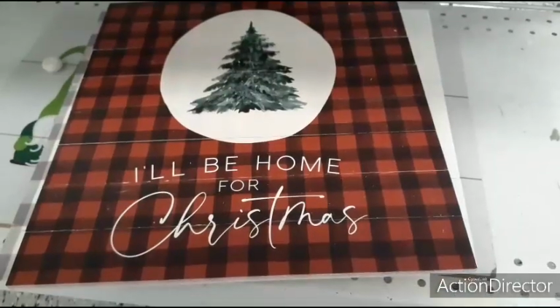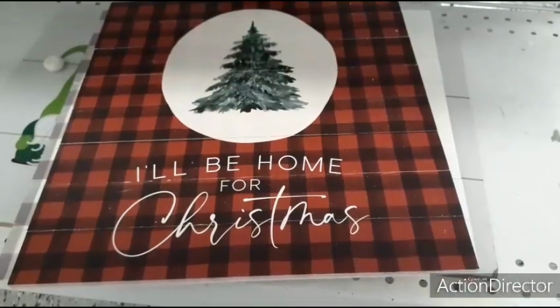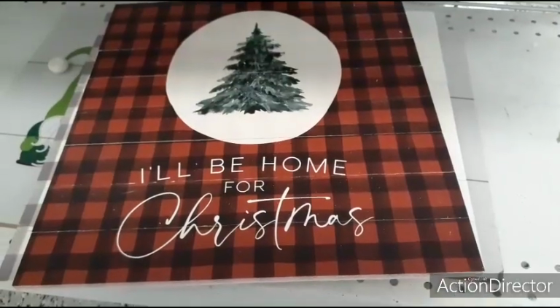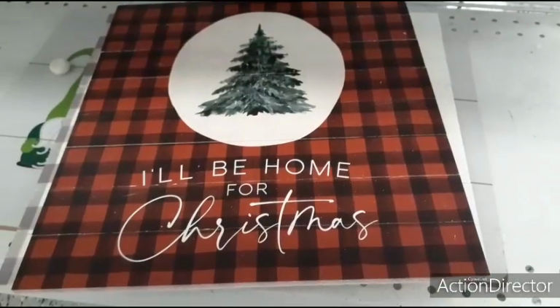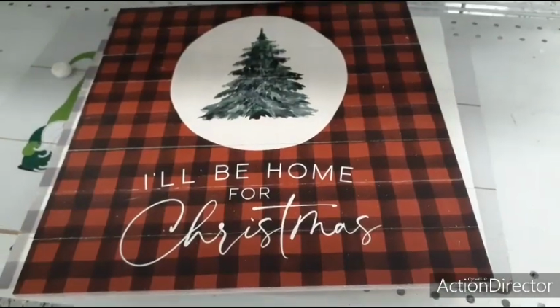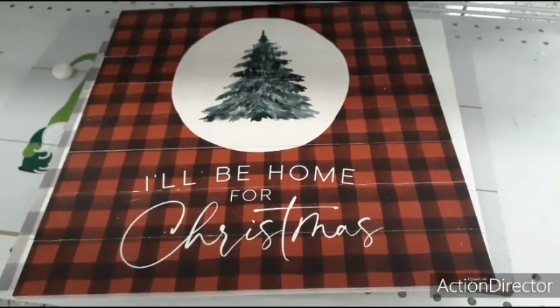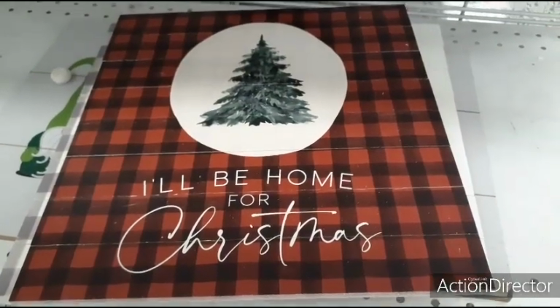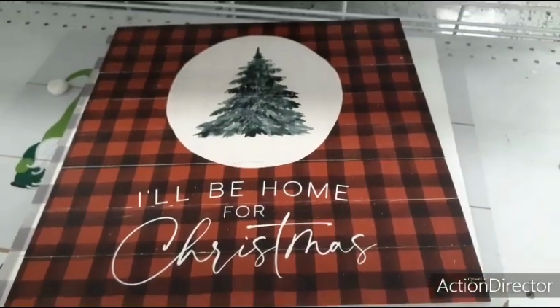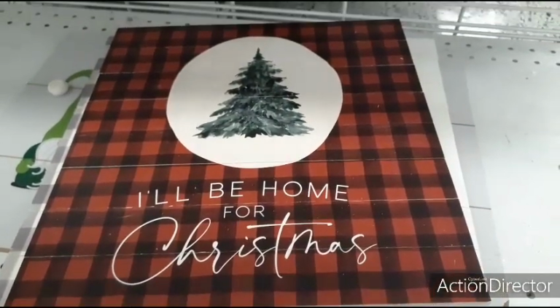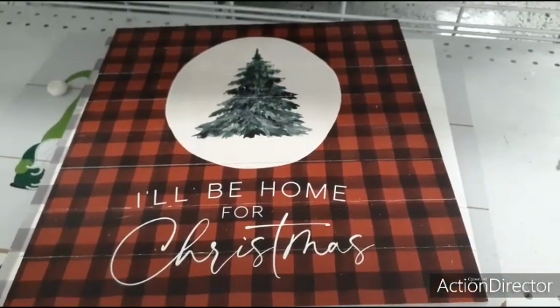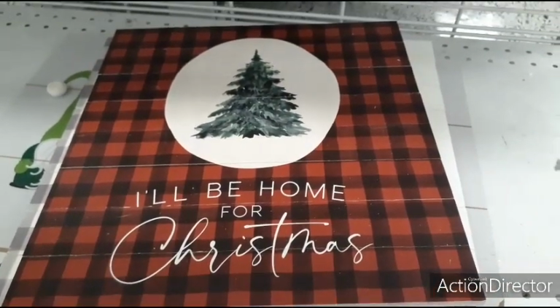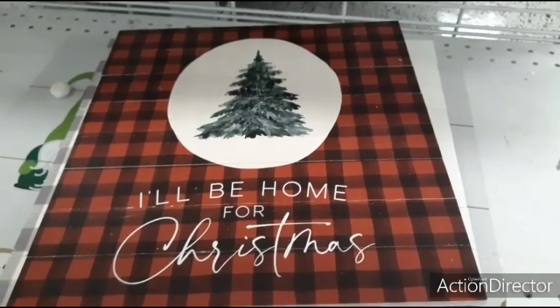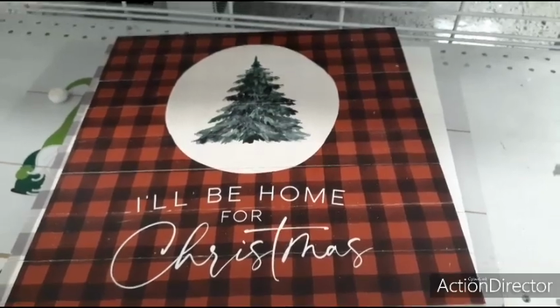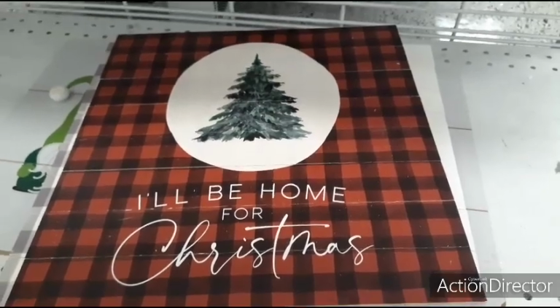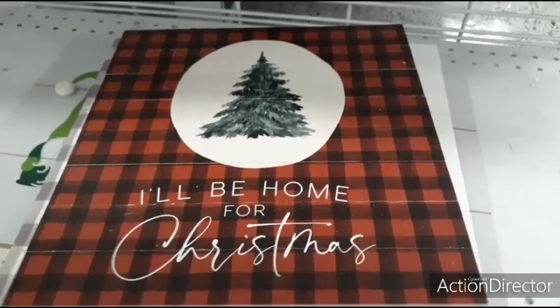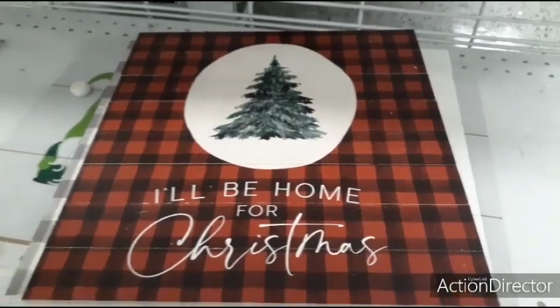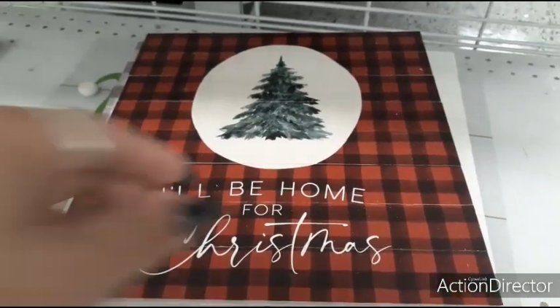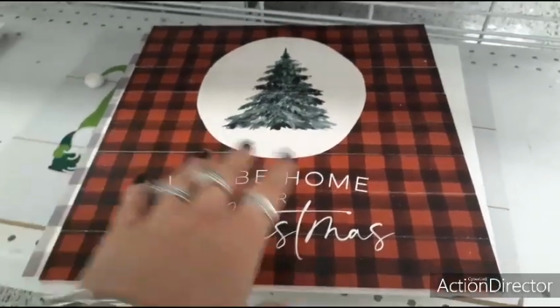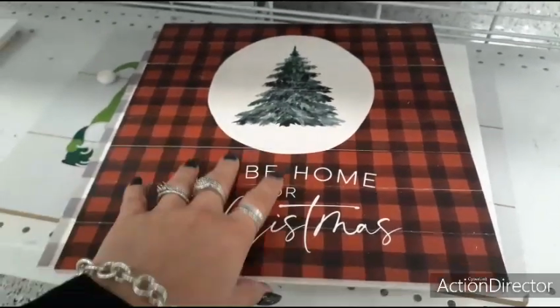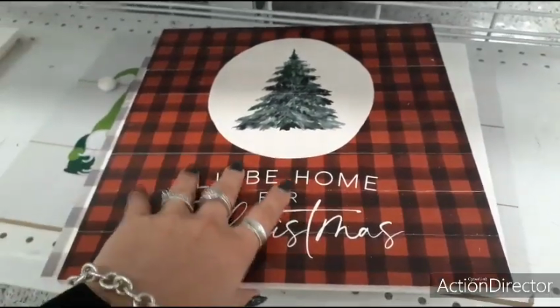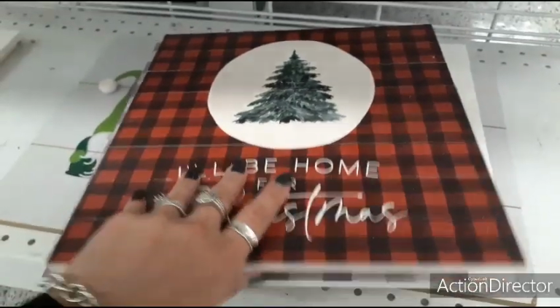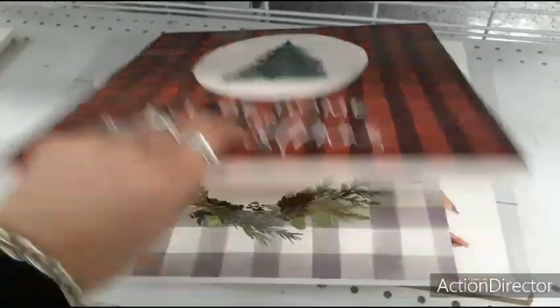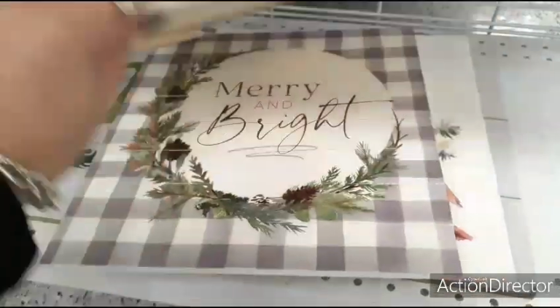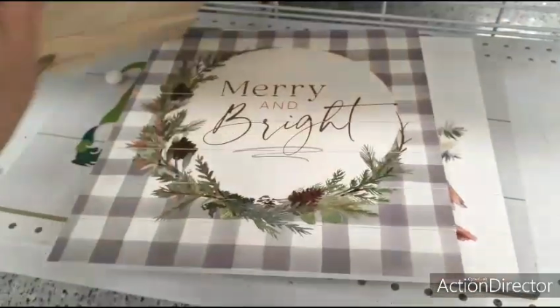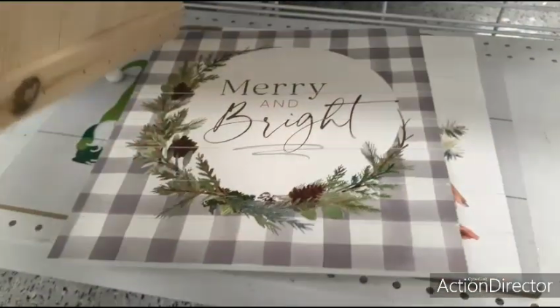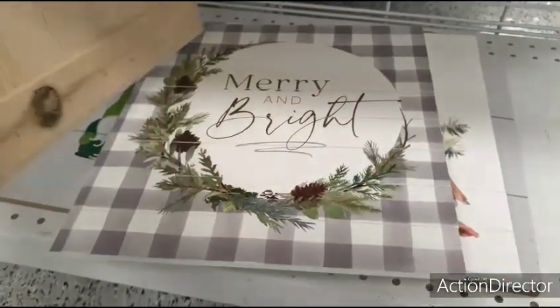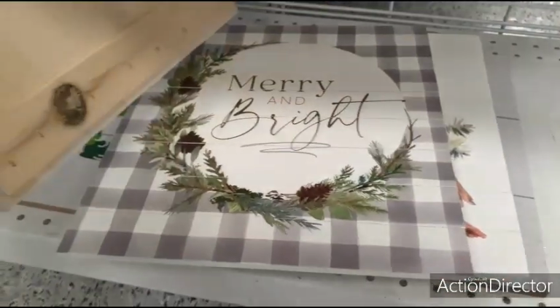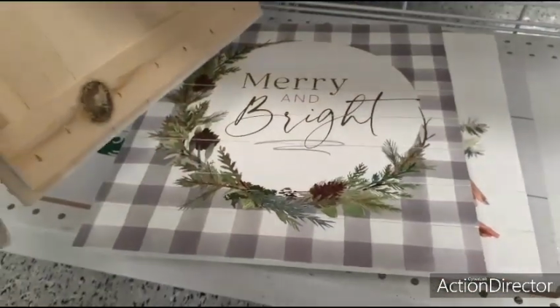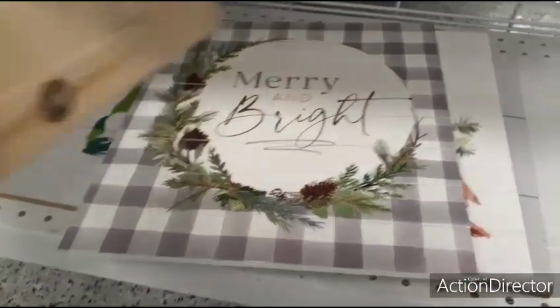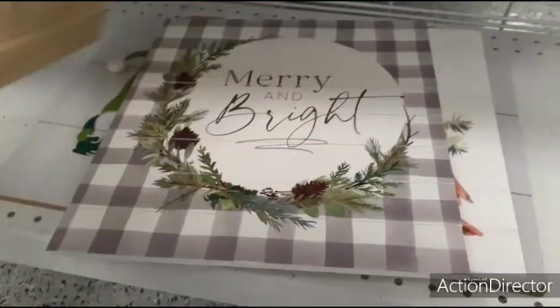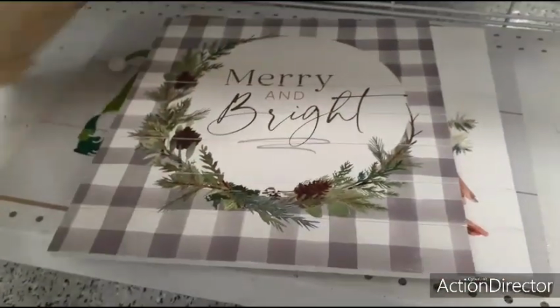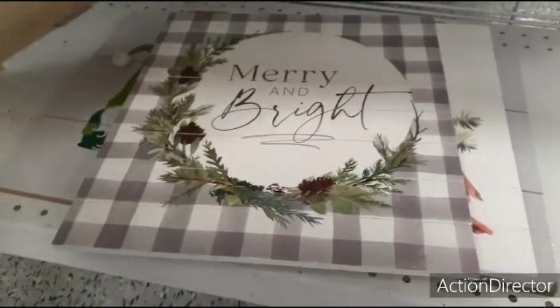Also these really cute signs — I'll Be Home for Christmas with the red and black buffalo check — $9.99.